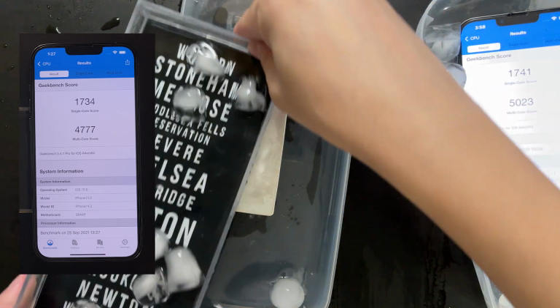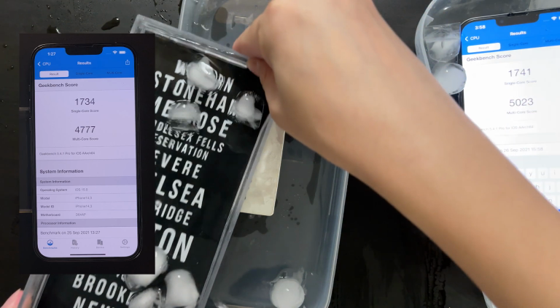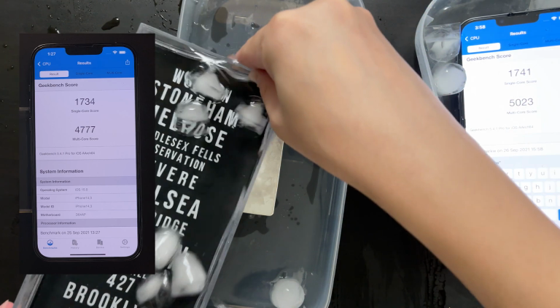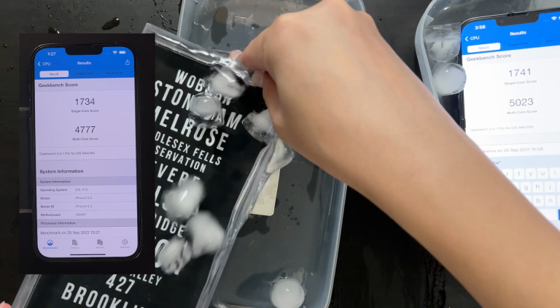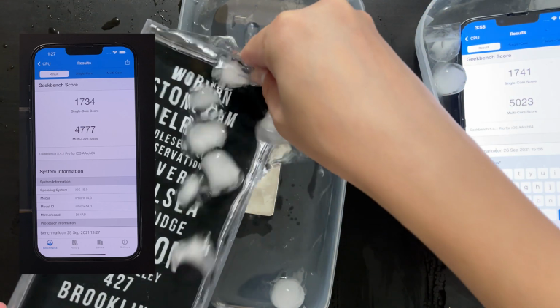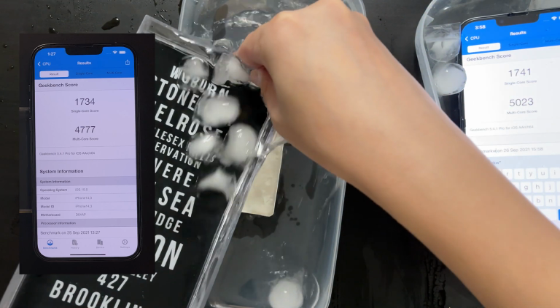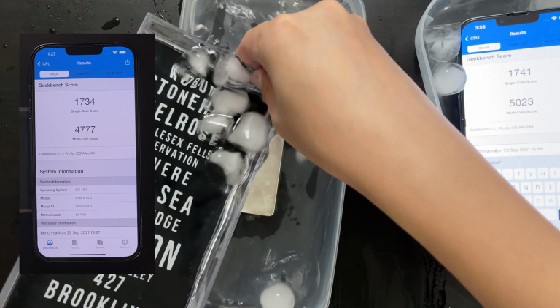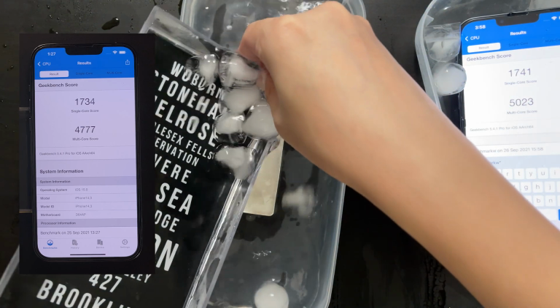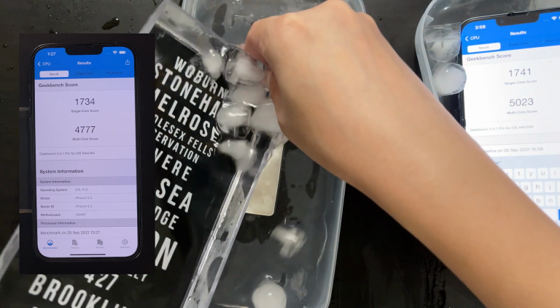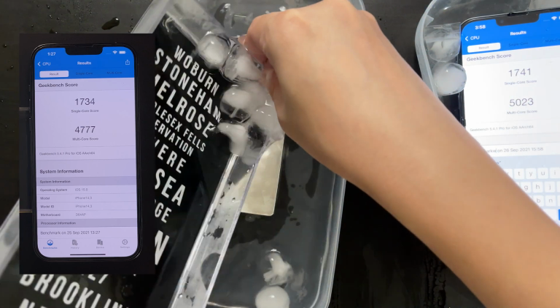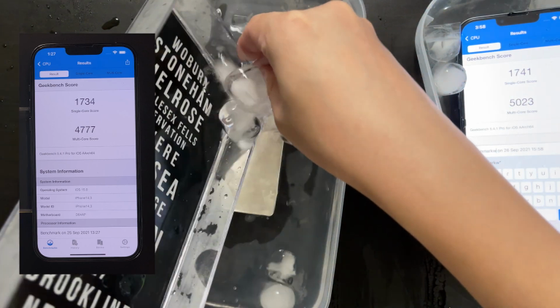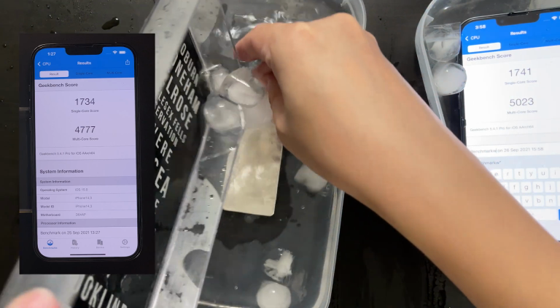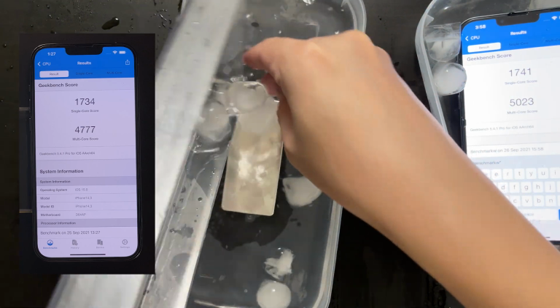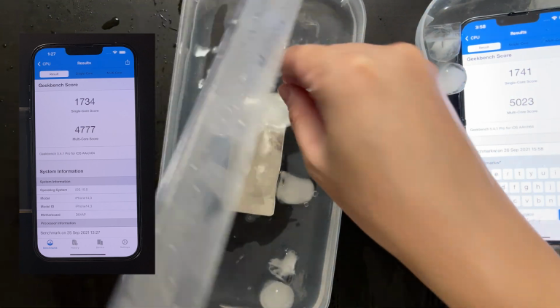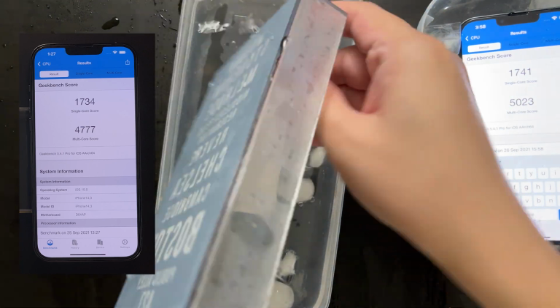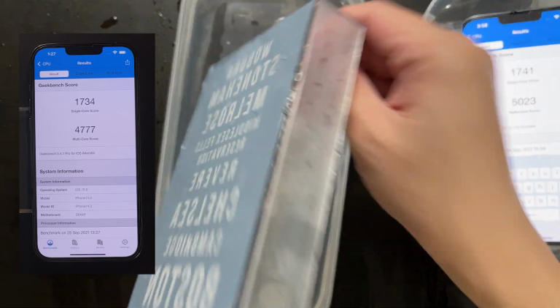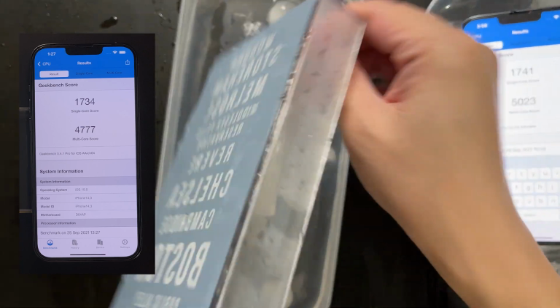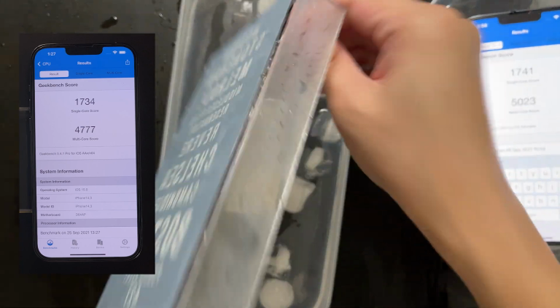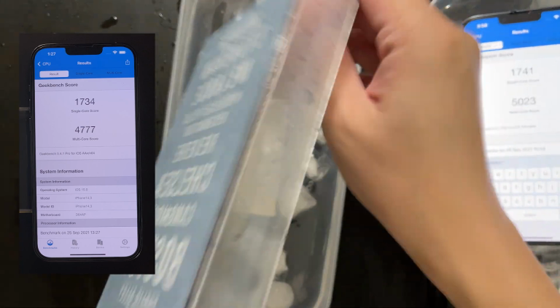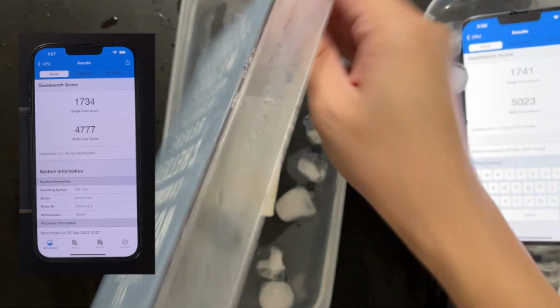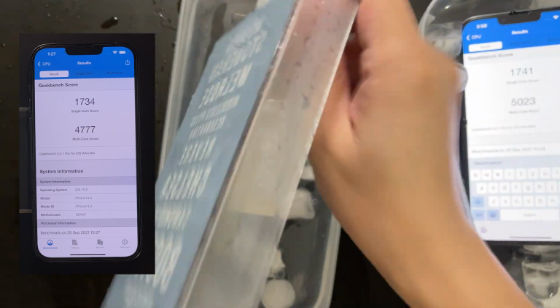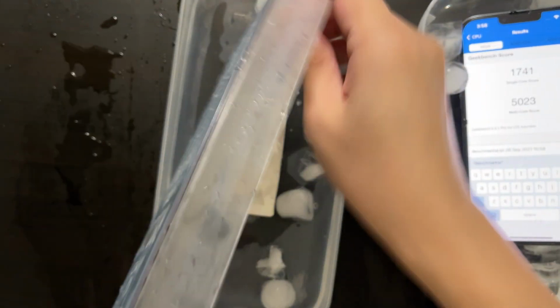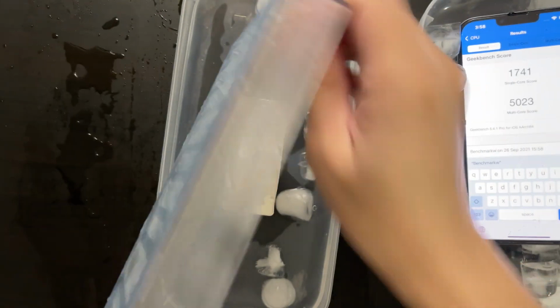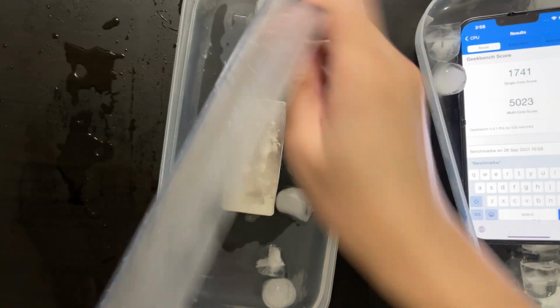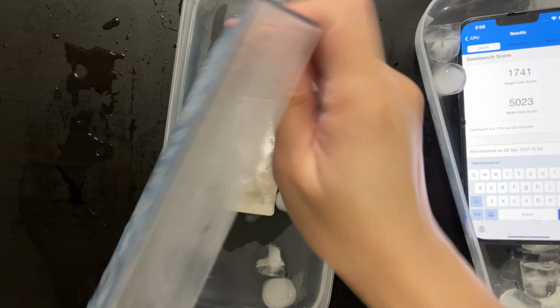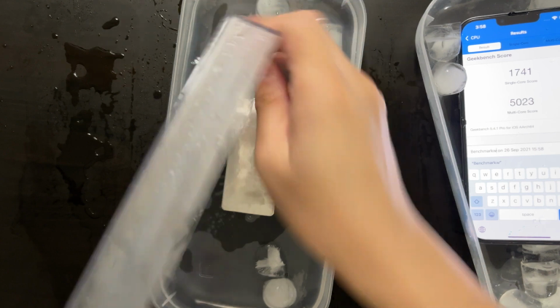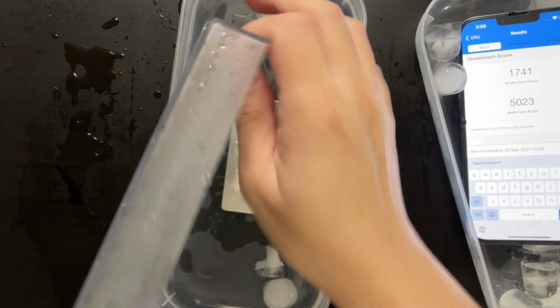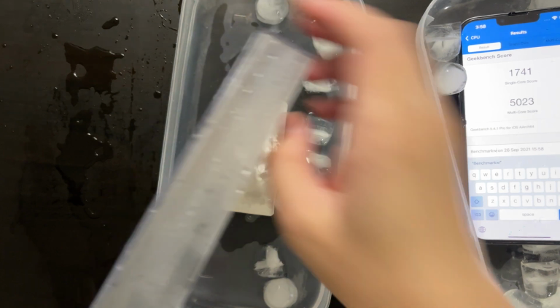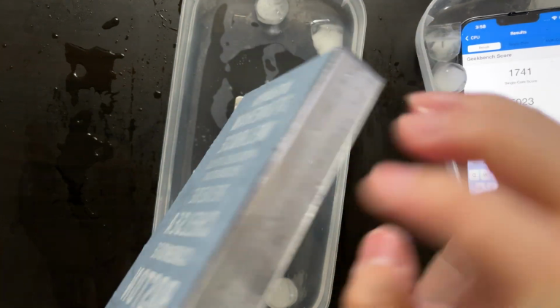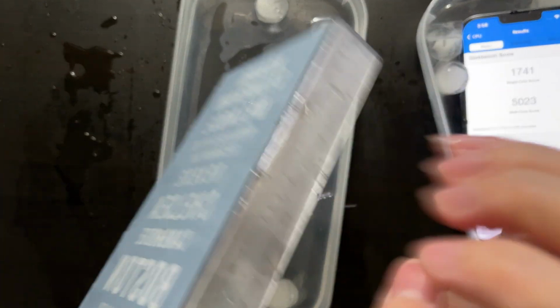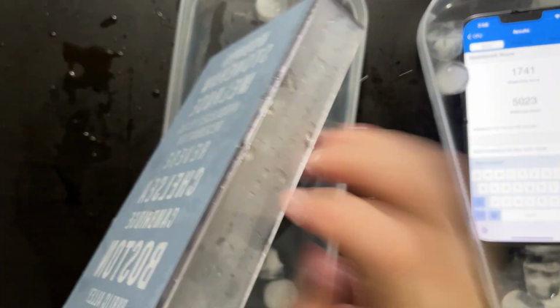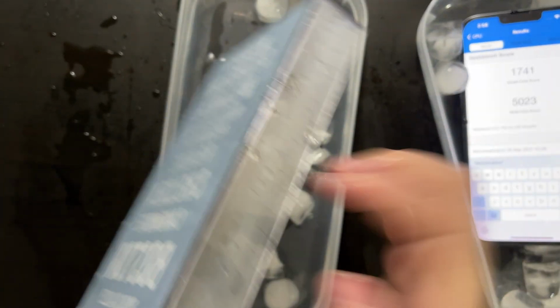I'll also put the normal room temperature benchmark scores on the left so you can have a comparison.